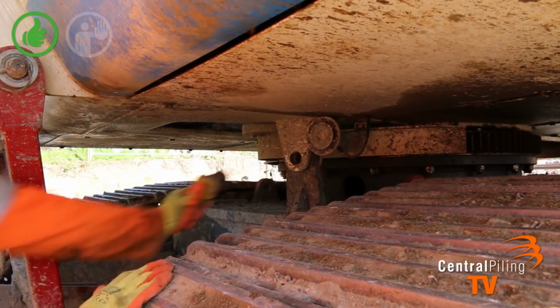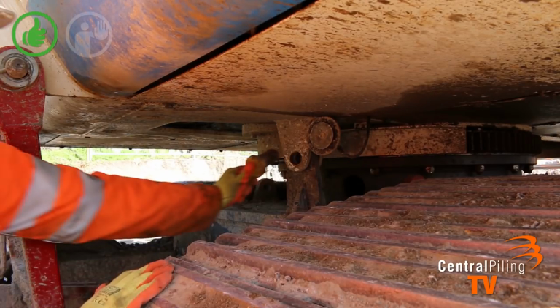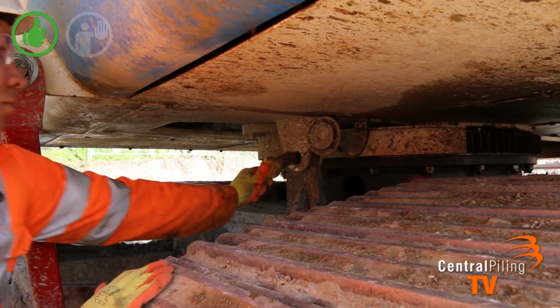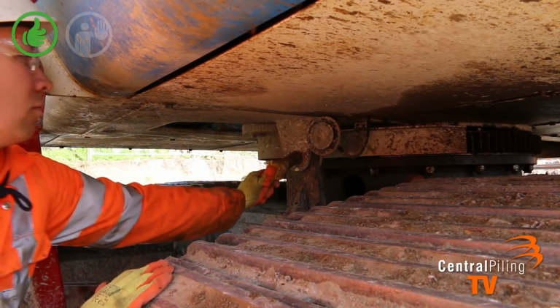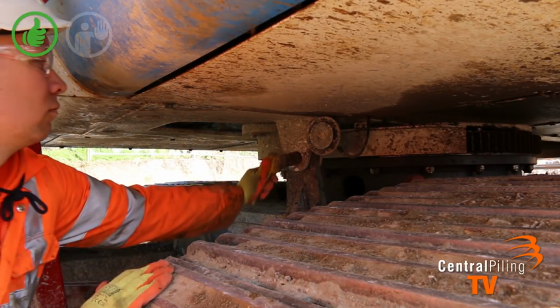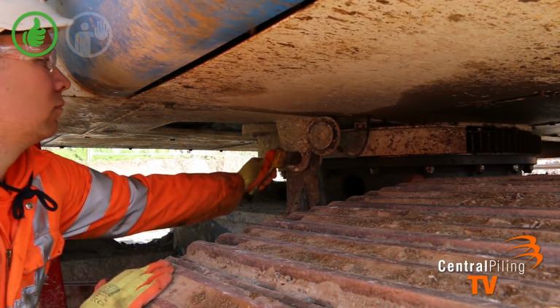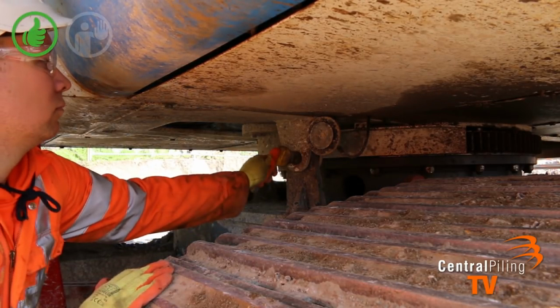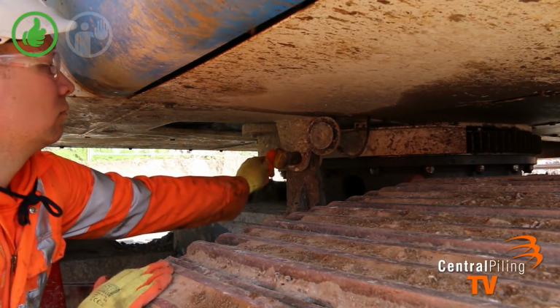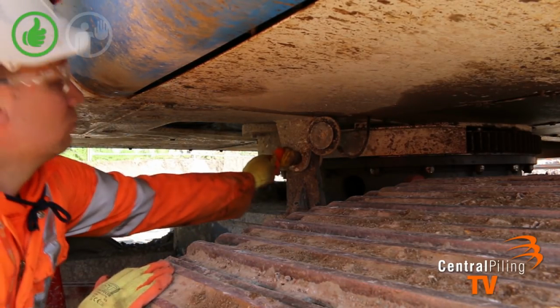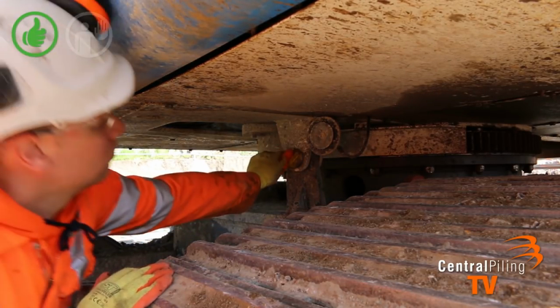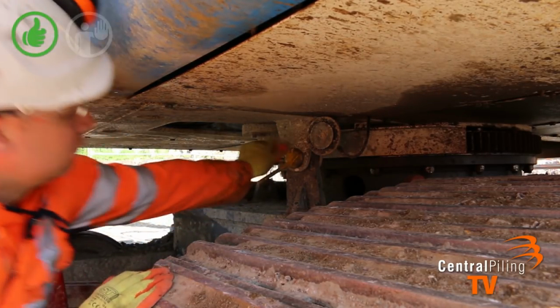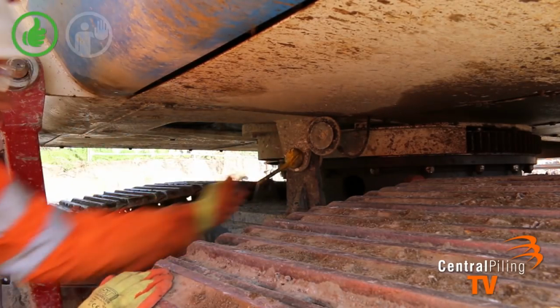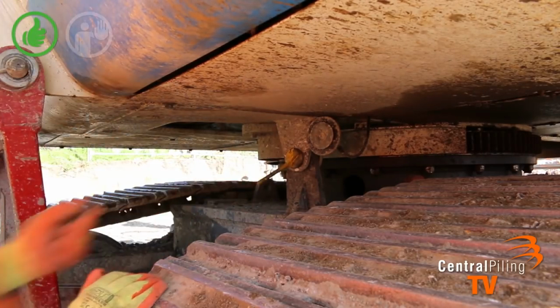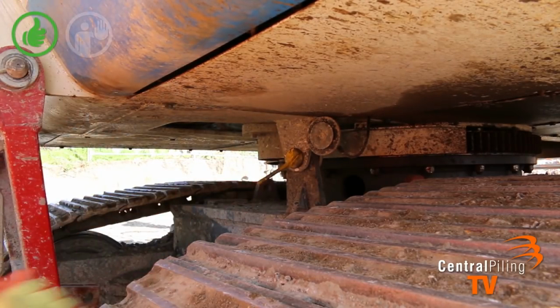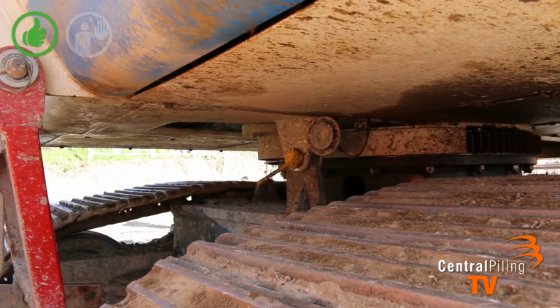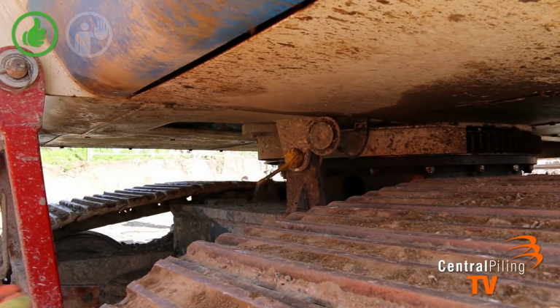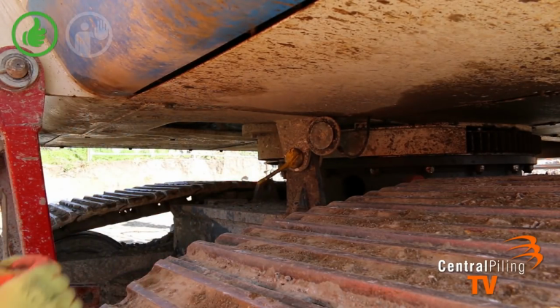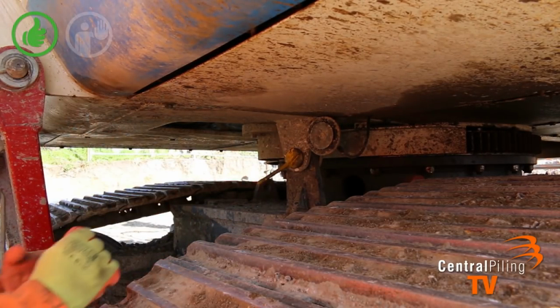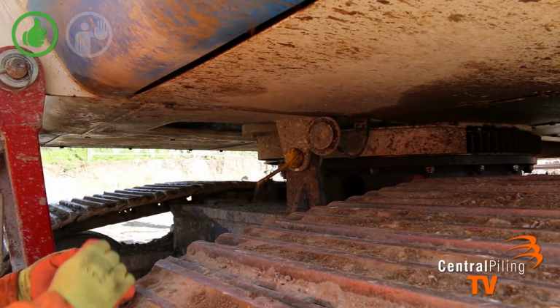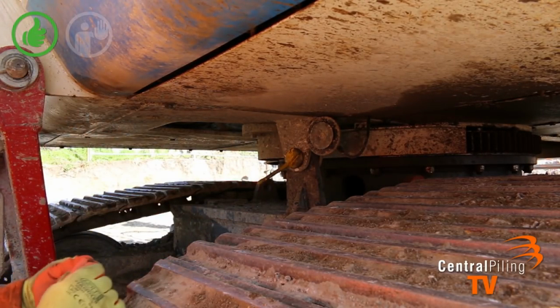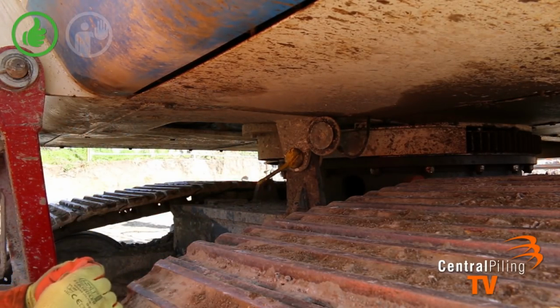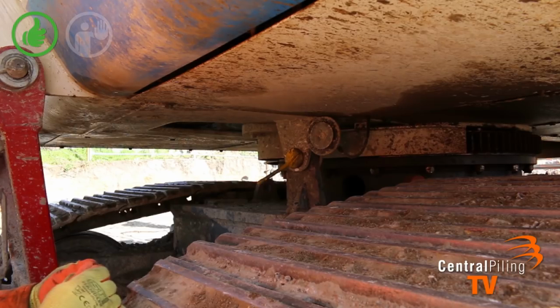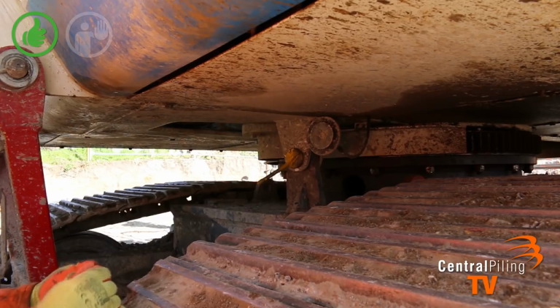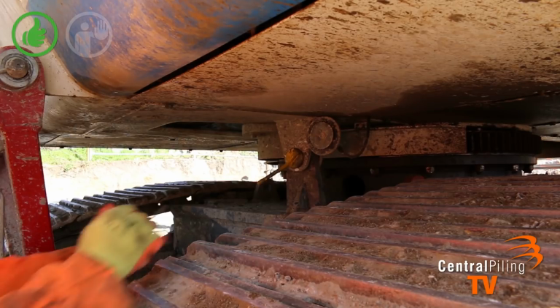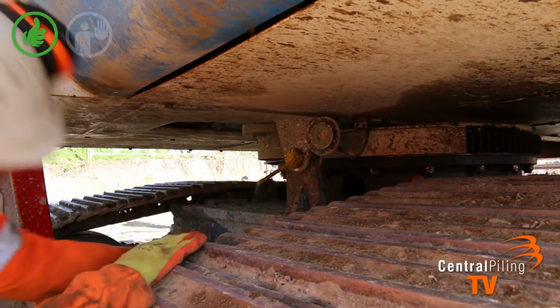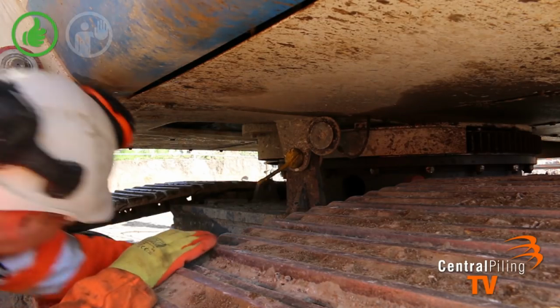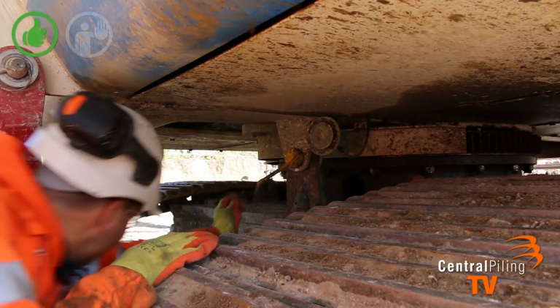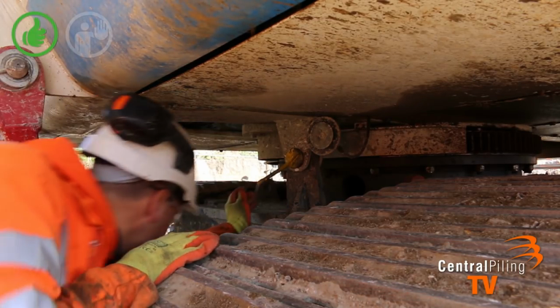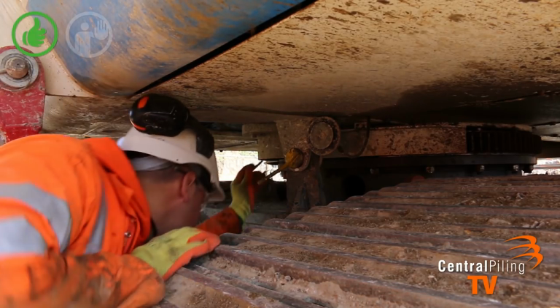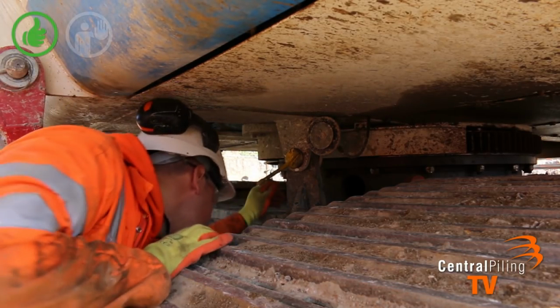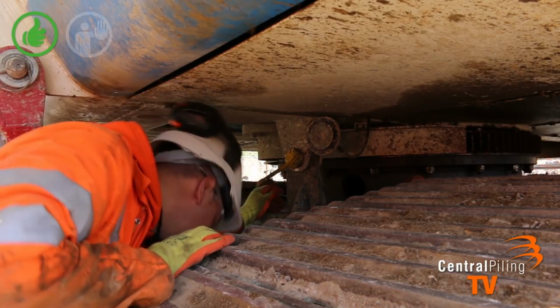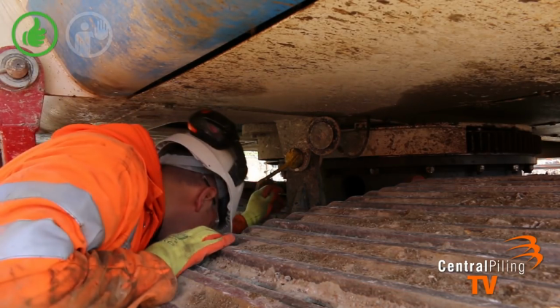Next, insert the slew pin into the location under the front of the rig and secure with a pin behind.